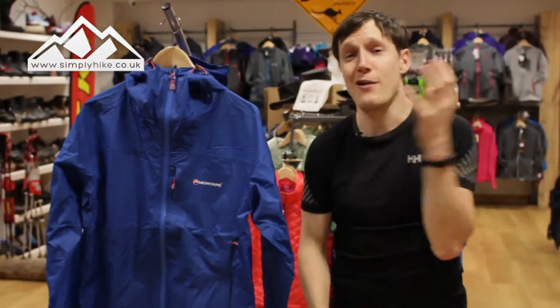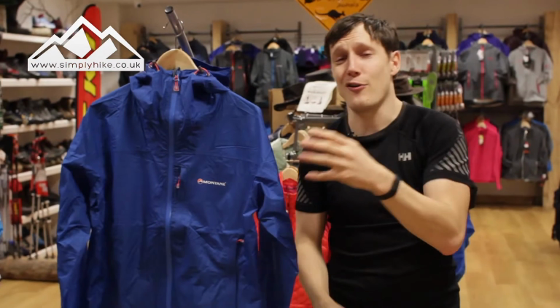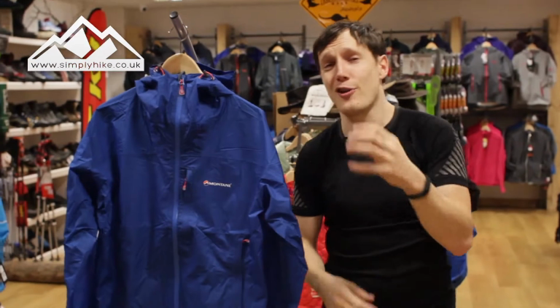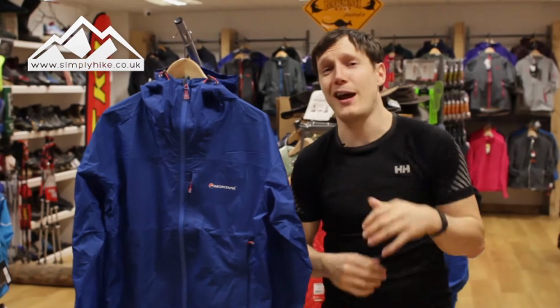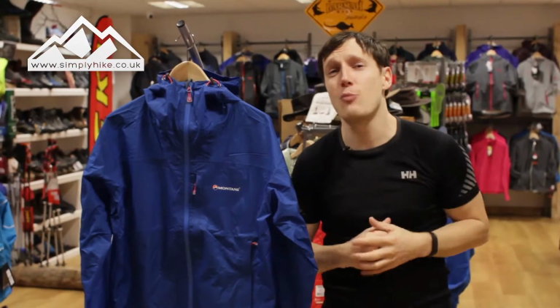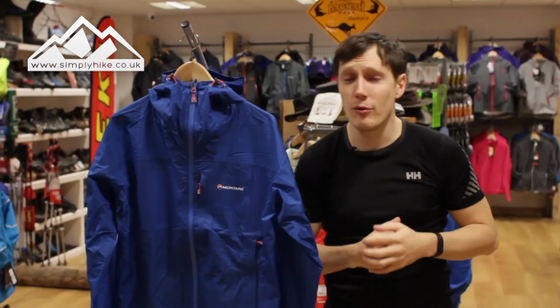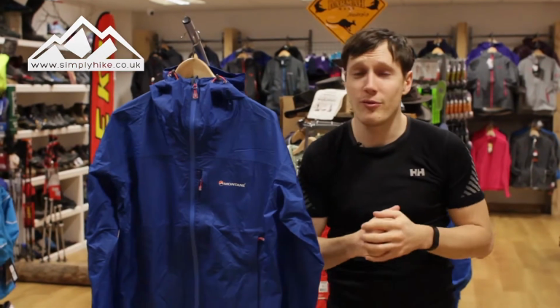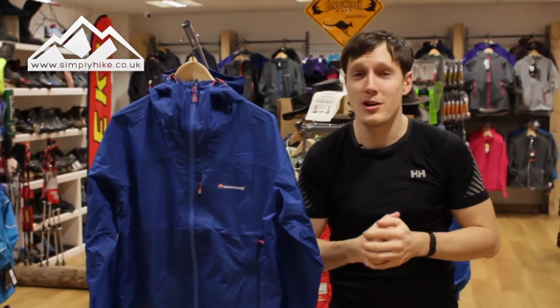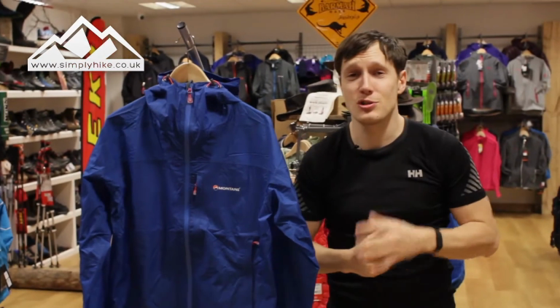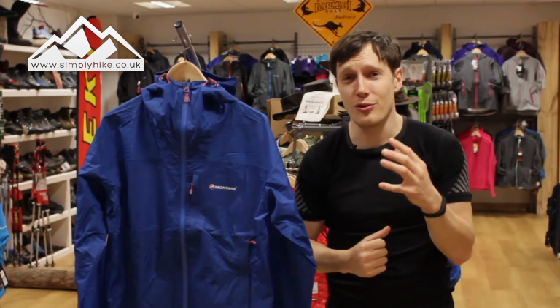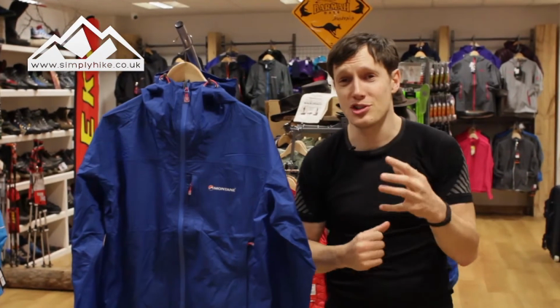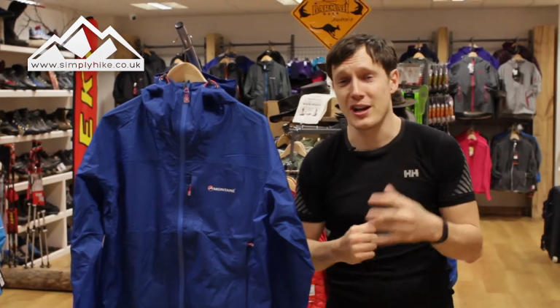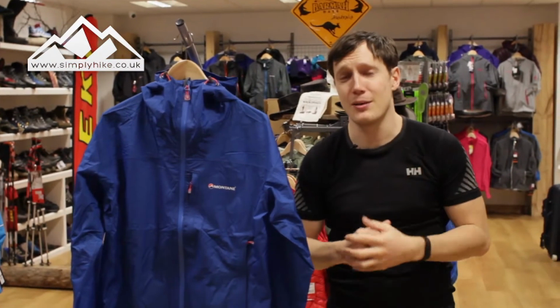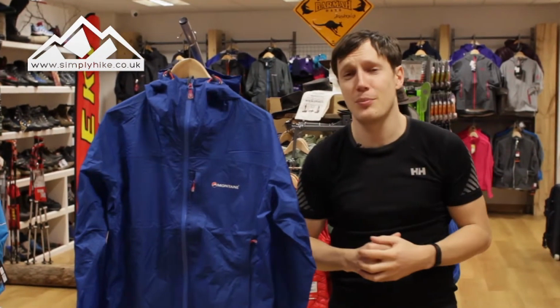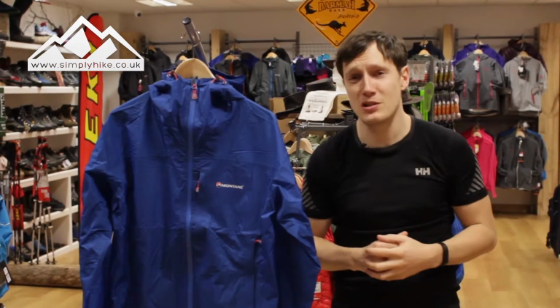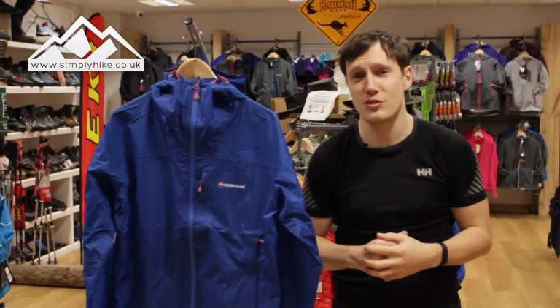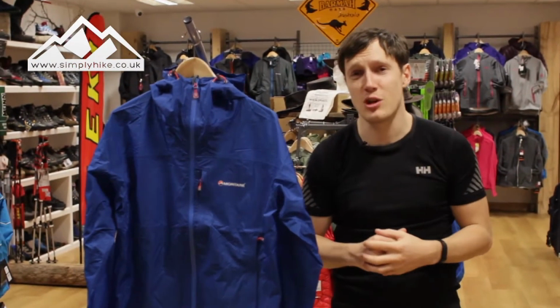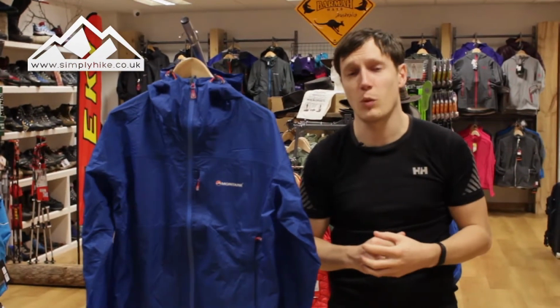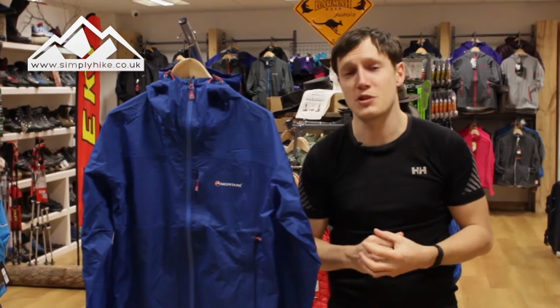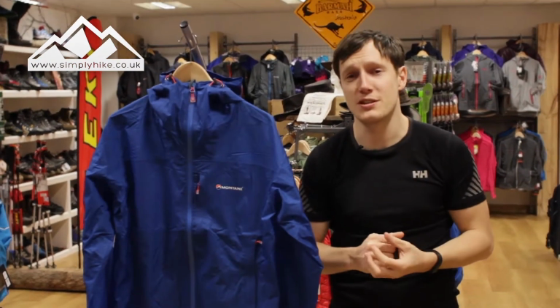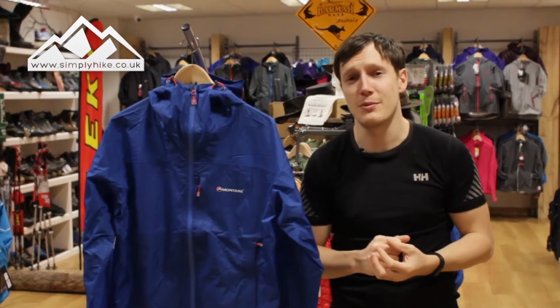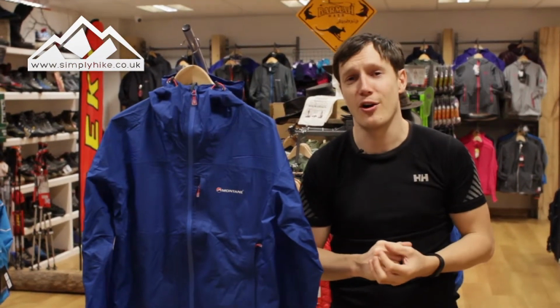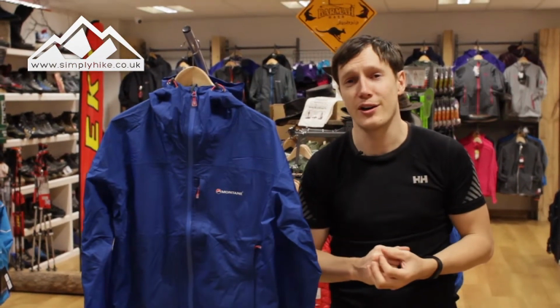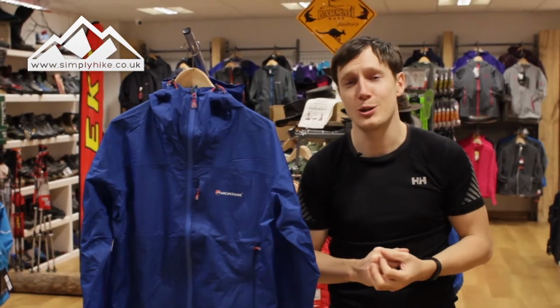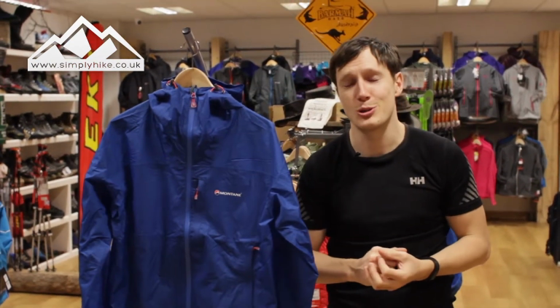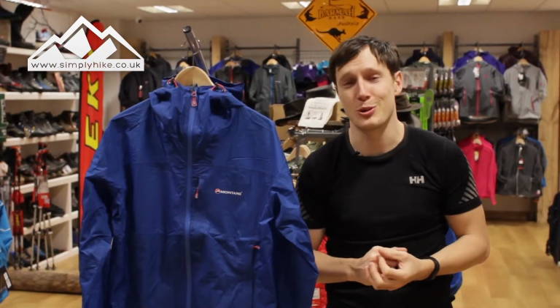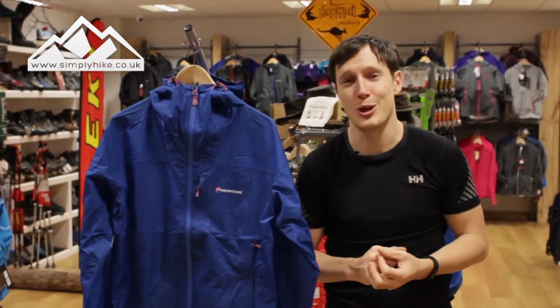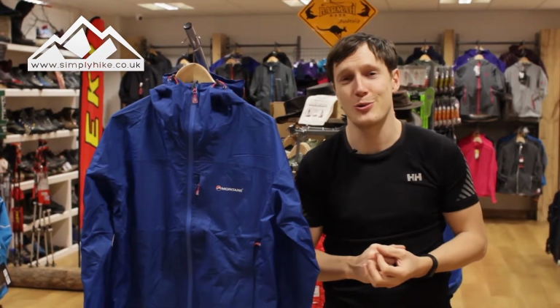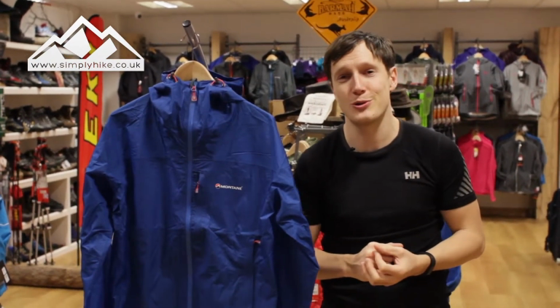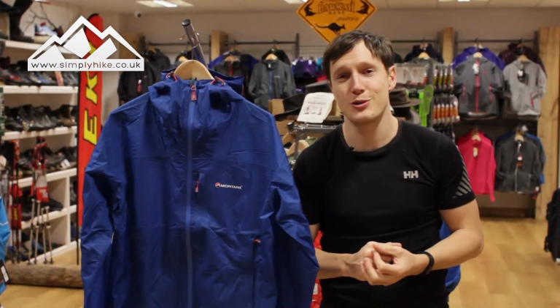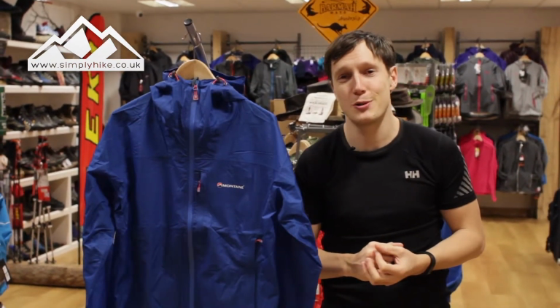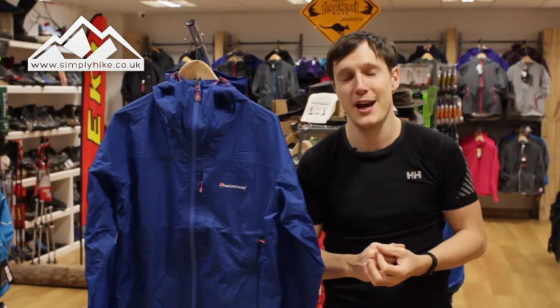Anyway, if you'd like any more information on this jacket, please visit our website simplyhike.co.uk.